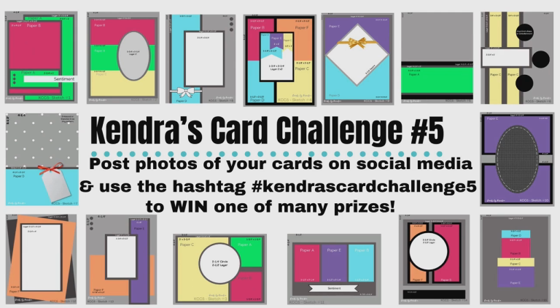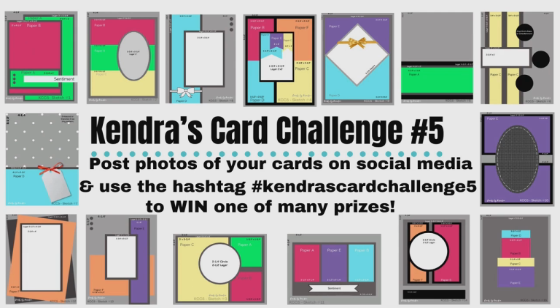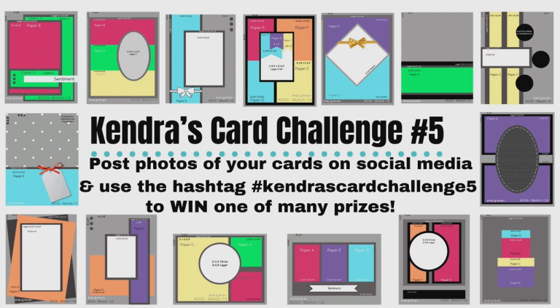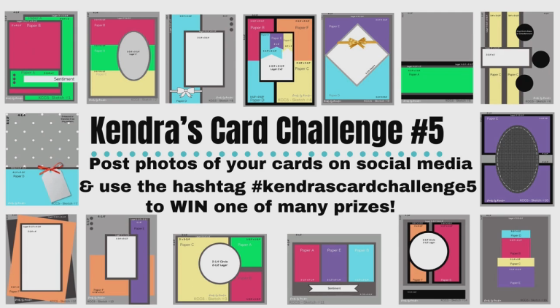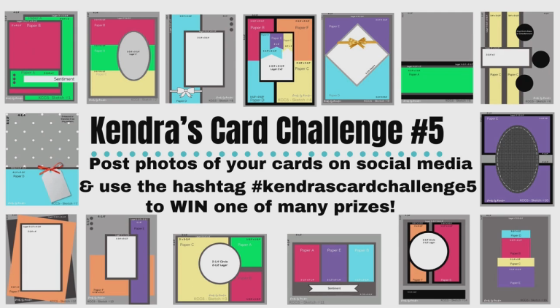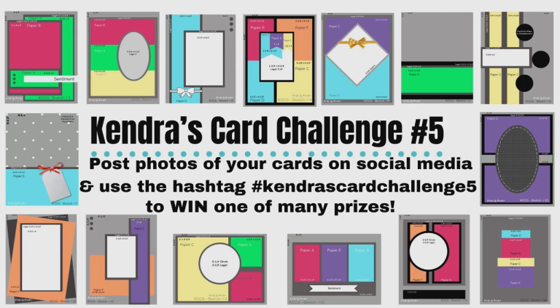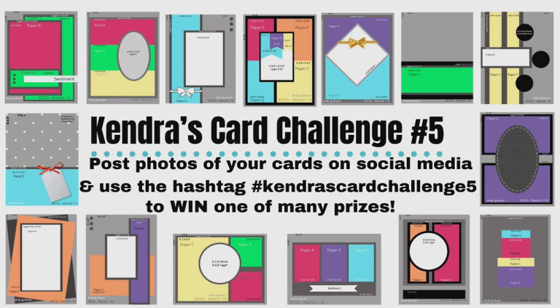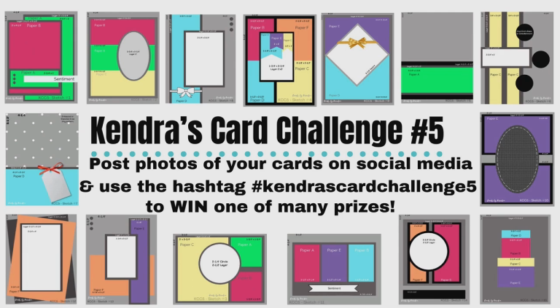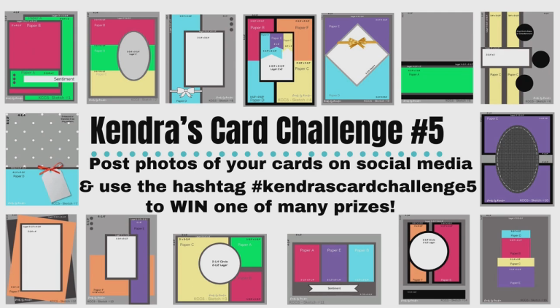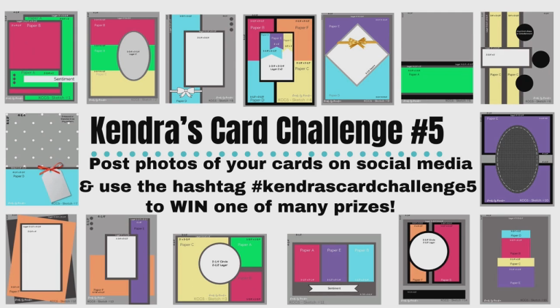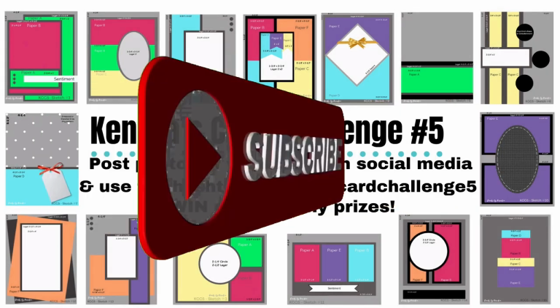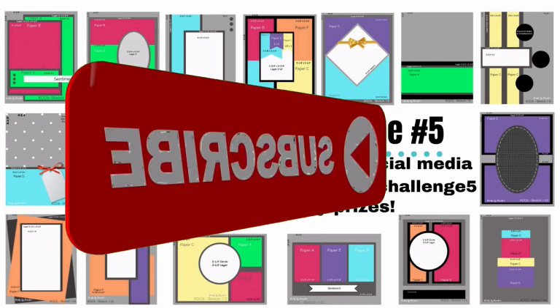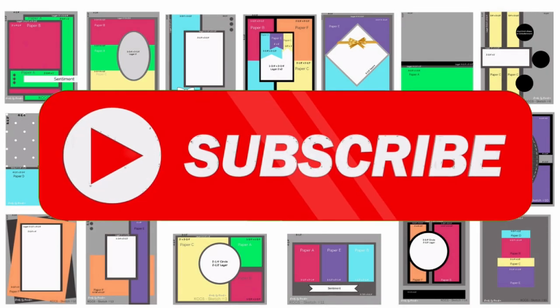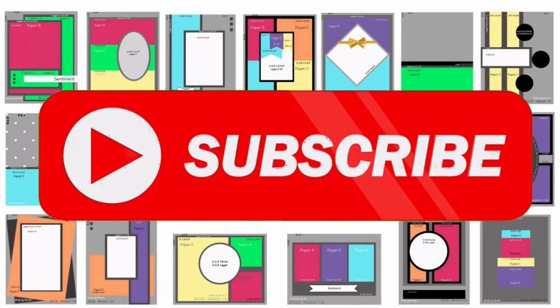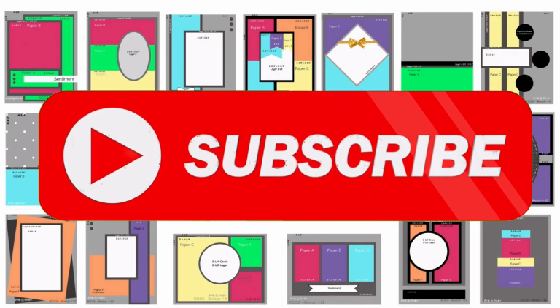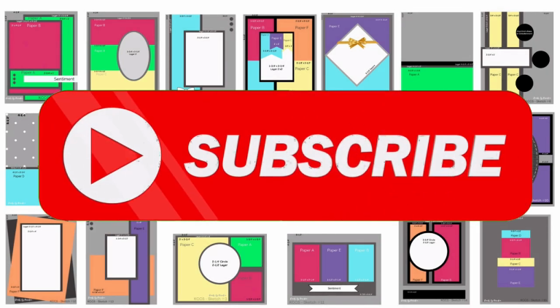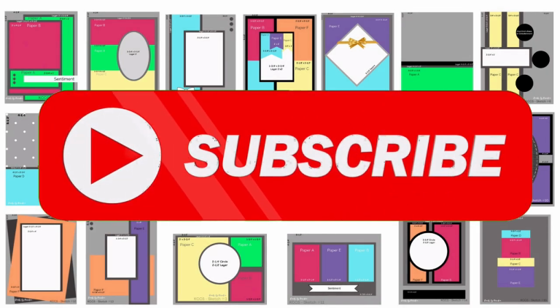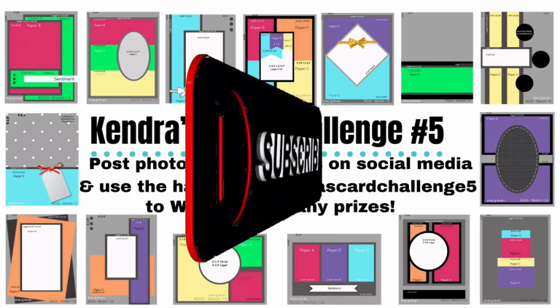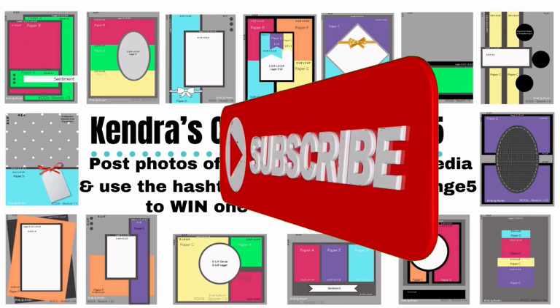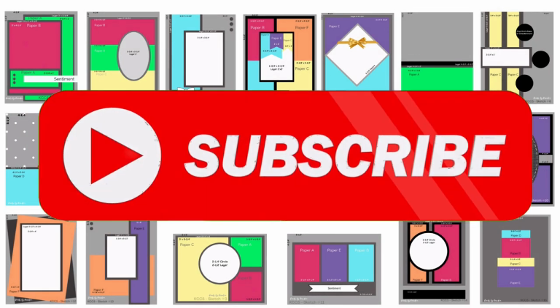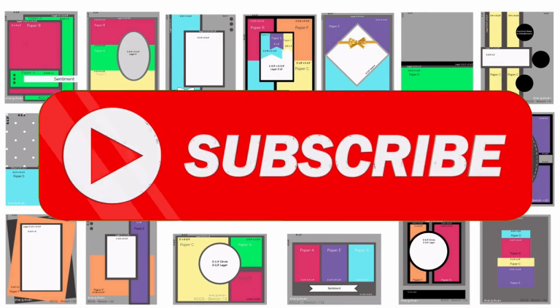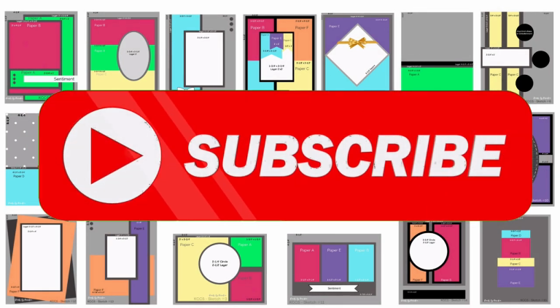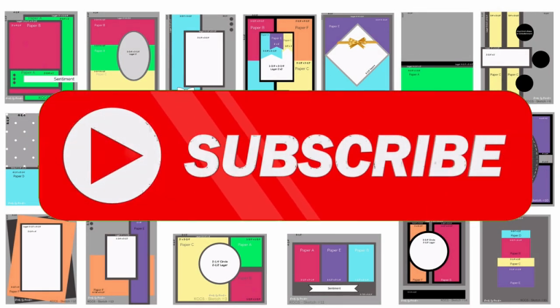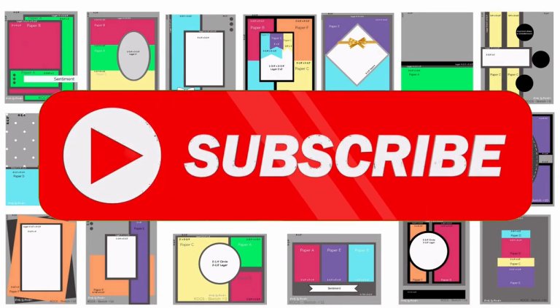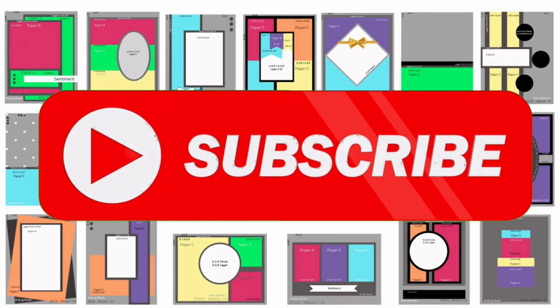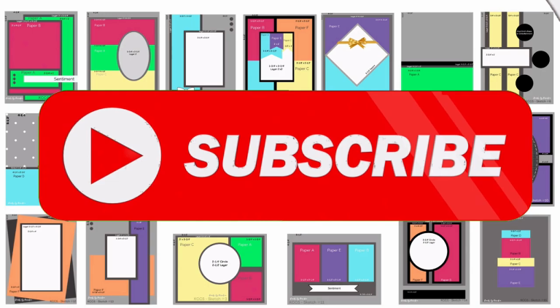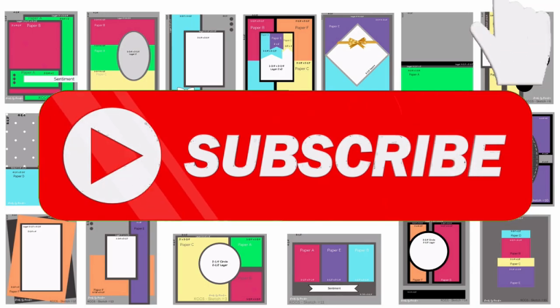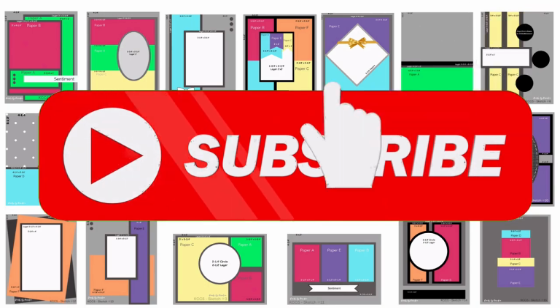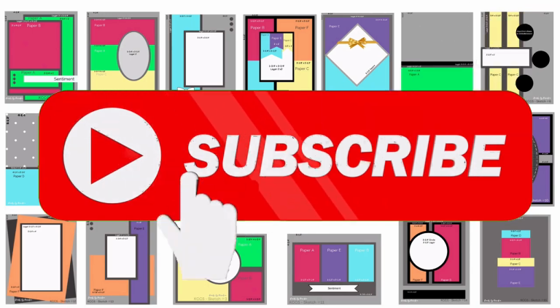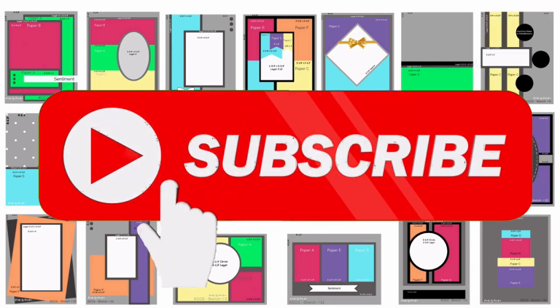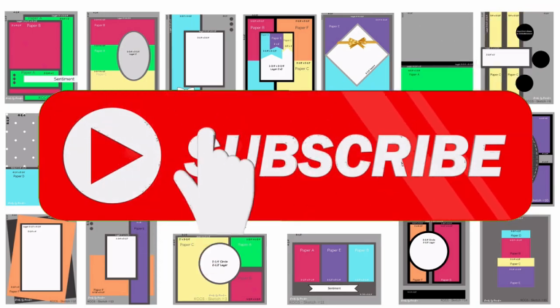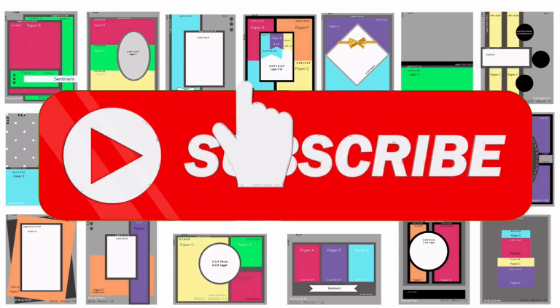You'll have a chance to win one of eight prizes for this challenge. Before we get started, I hope you'll take a moment to click on that subscribe button if you're not already a subscriber.